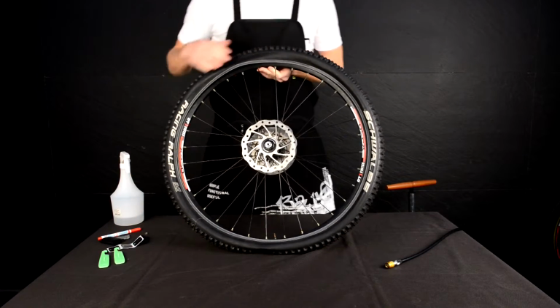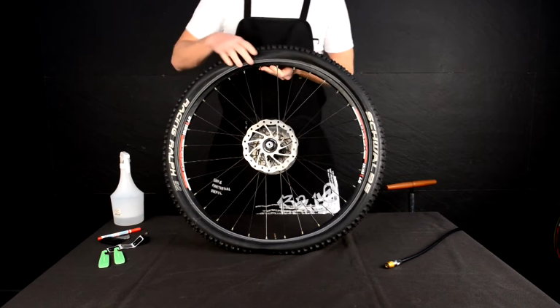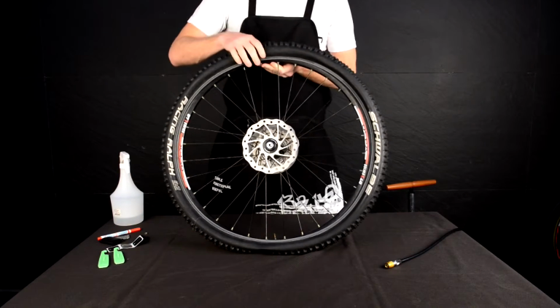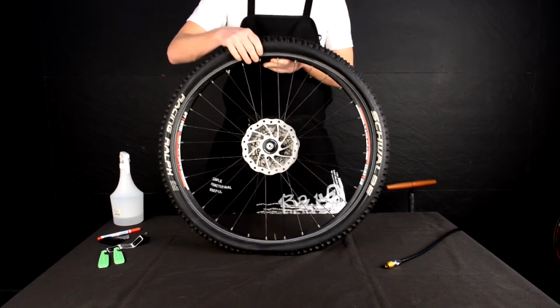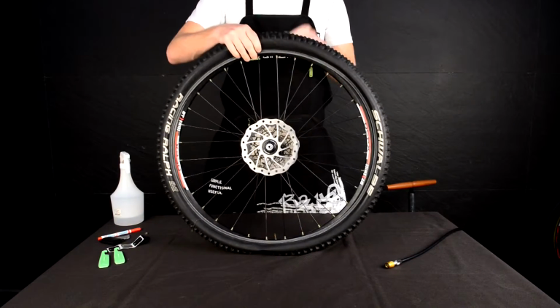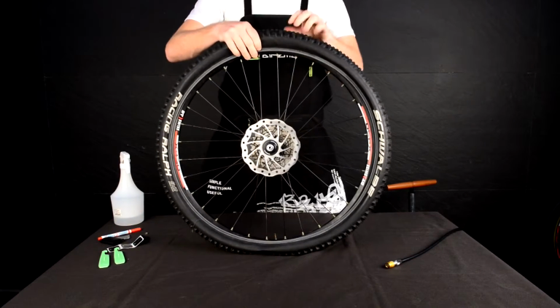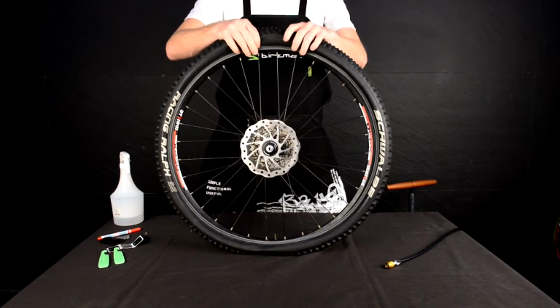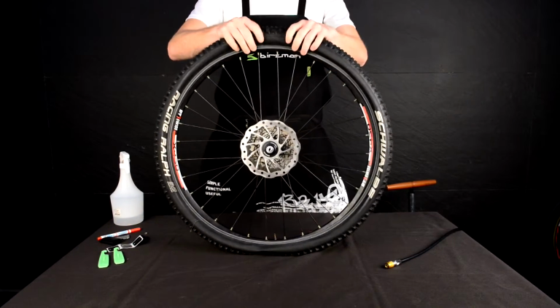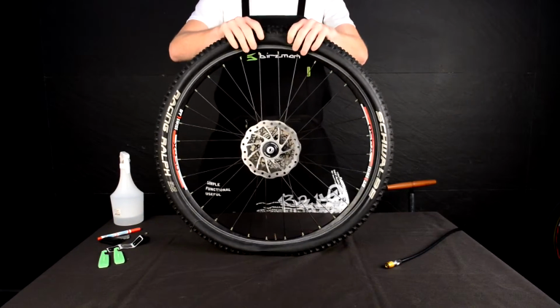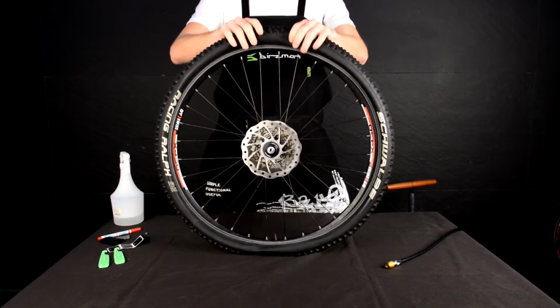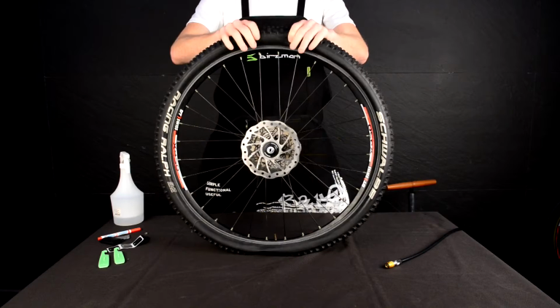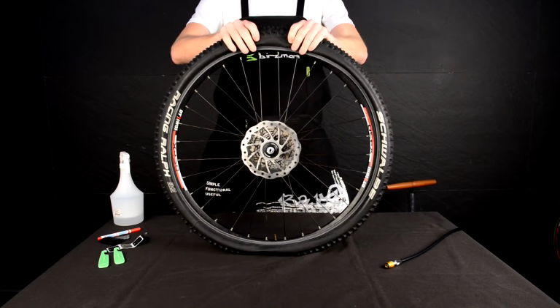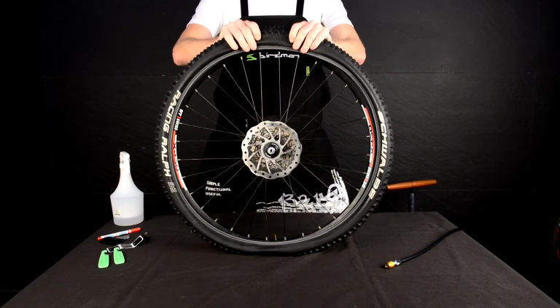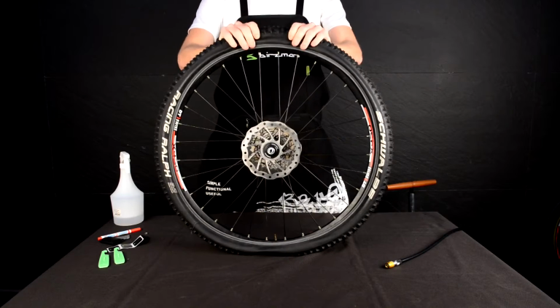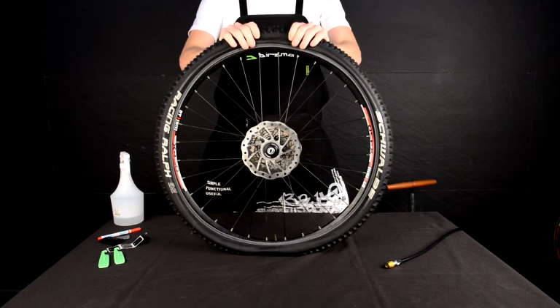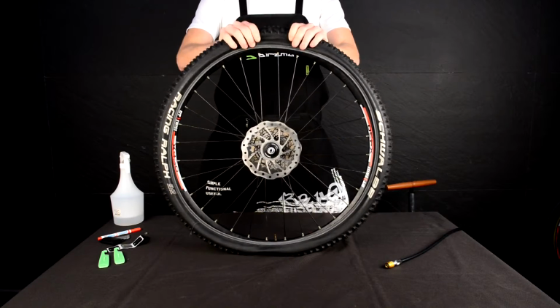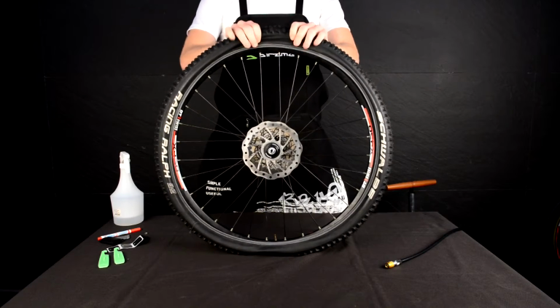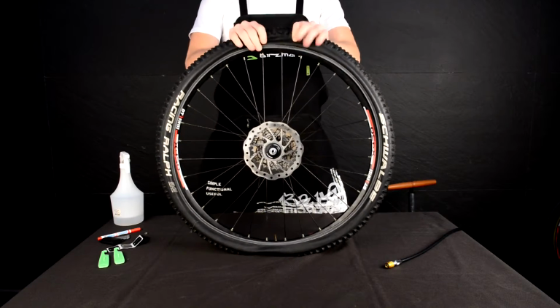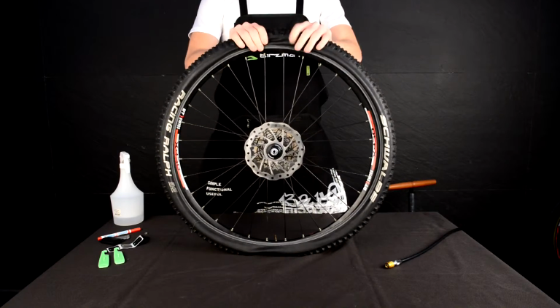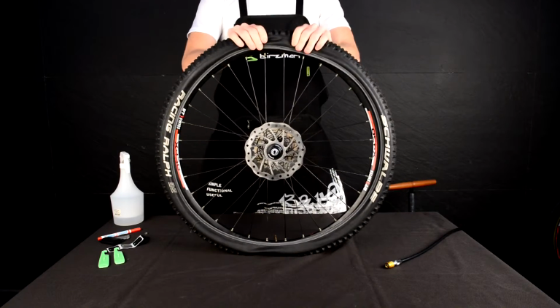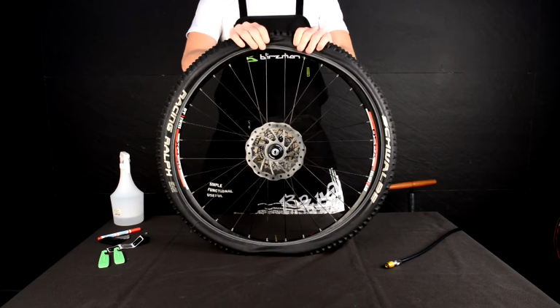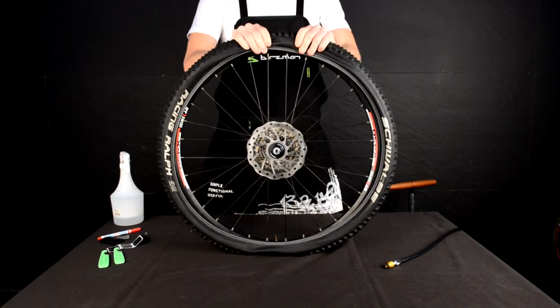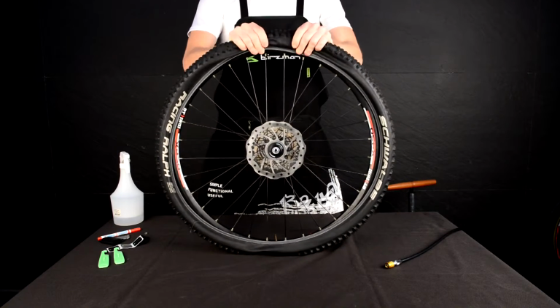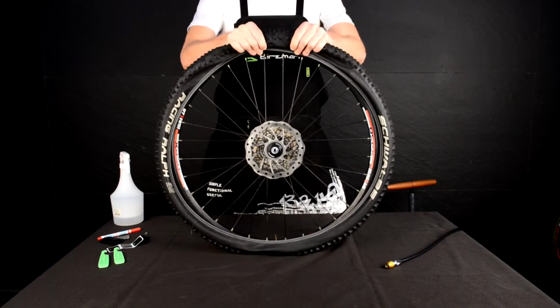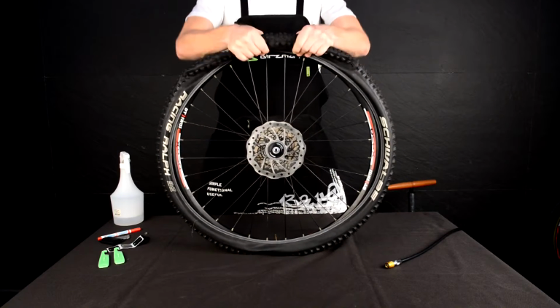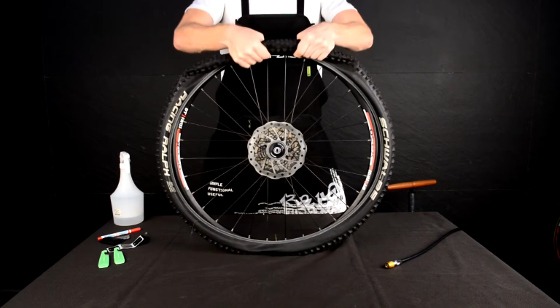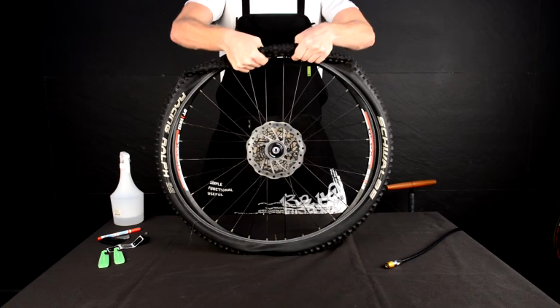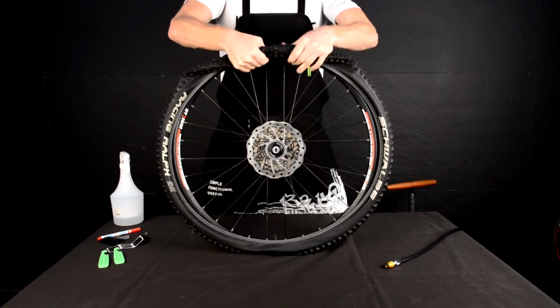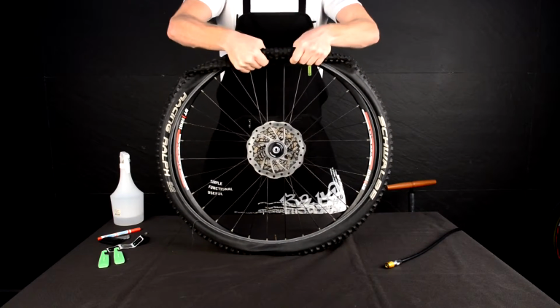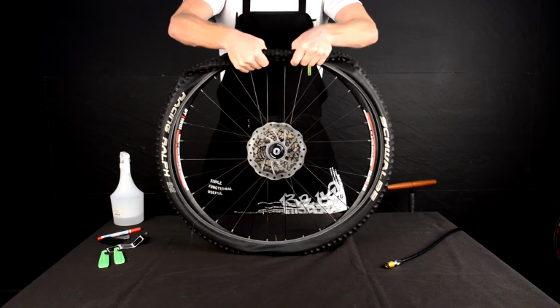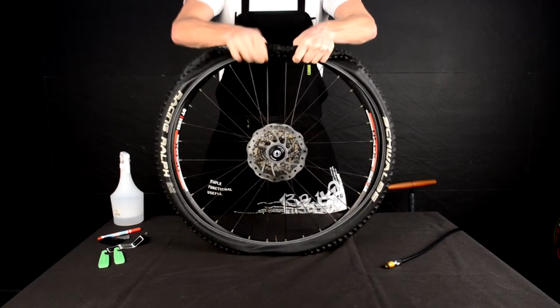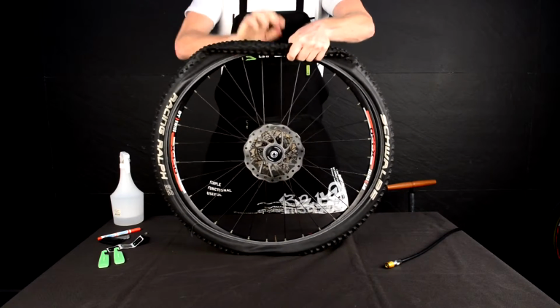Holding firmly onto the tire and the tube, pull away from the wheel until separated.